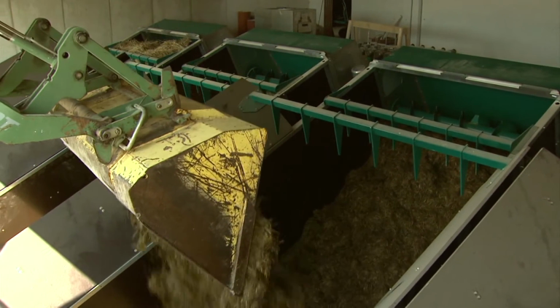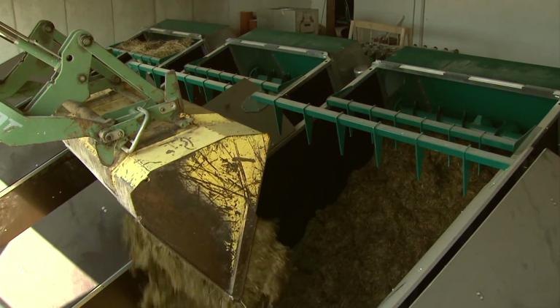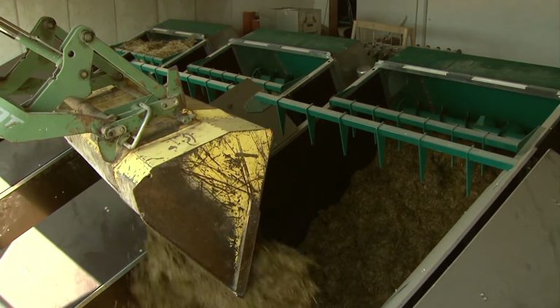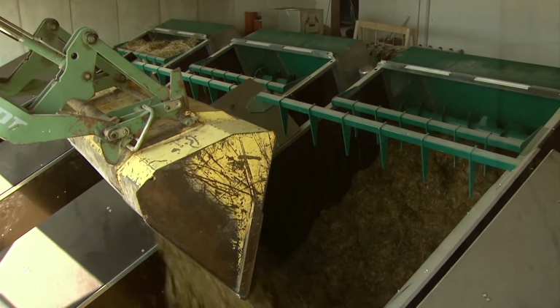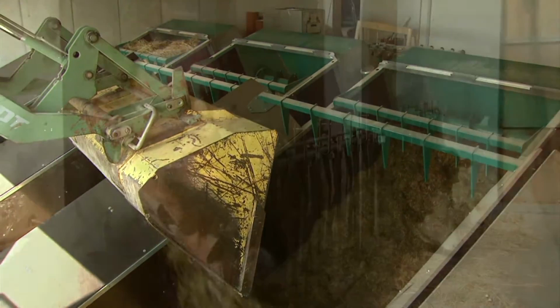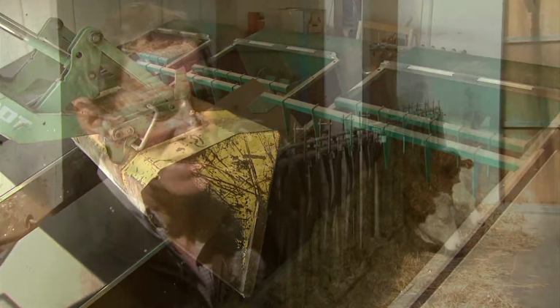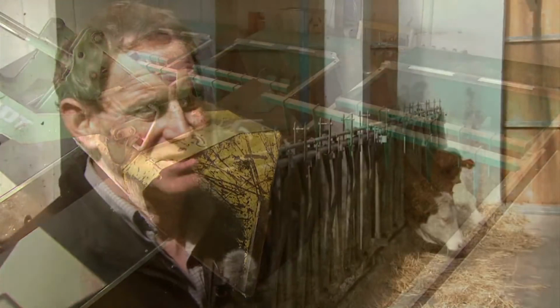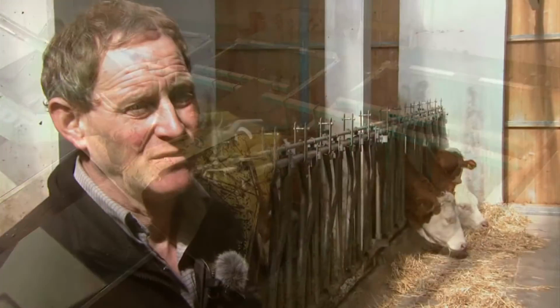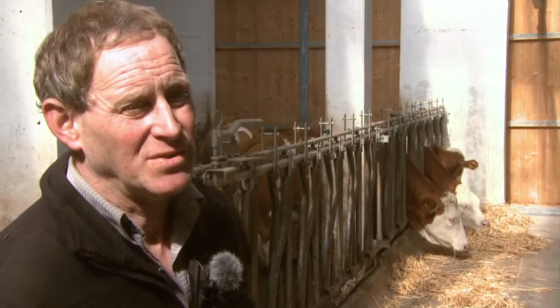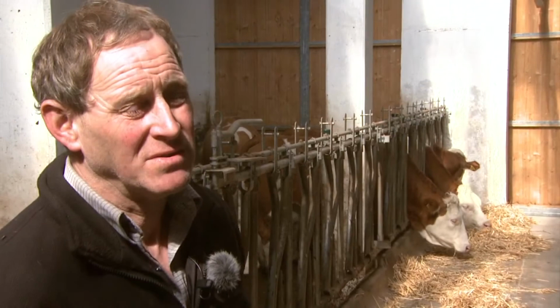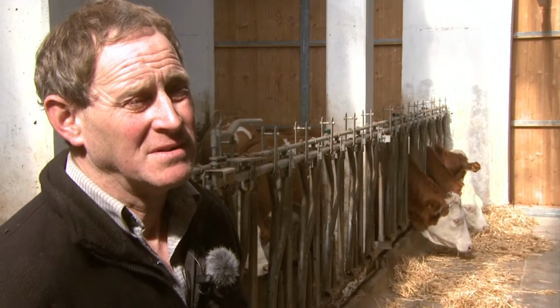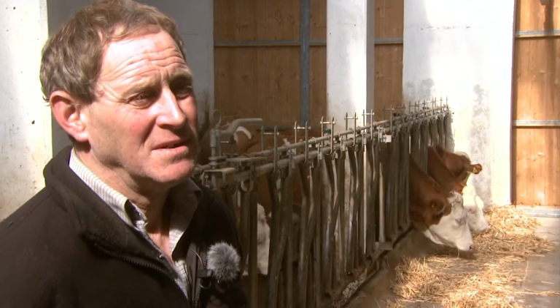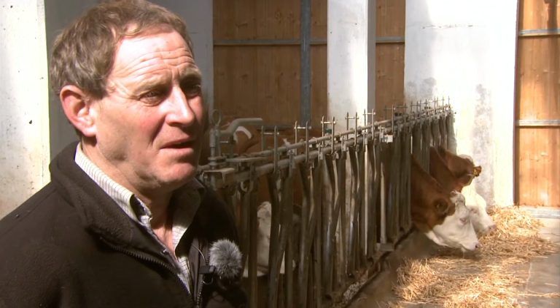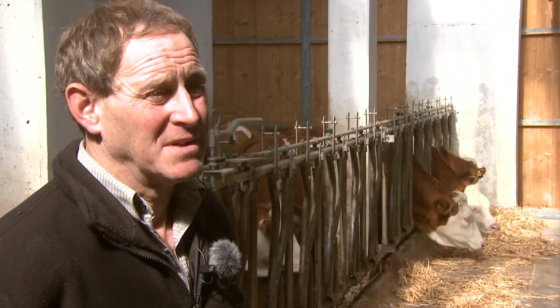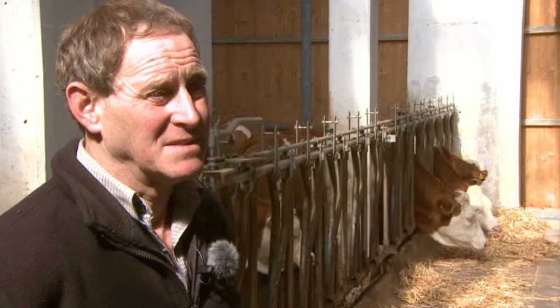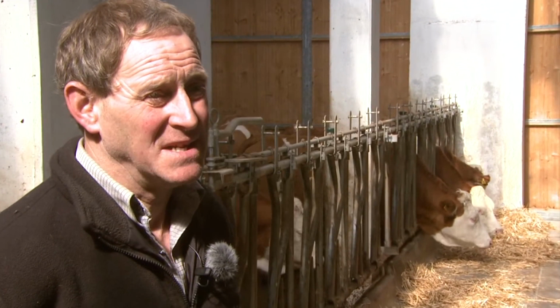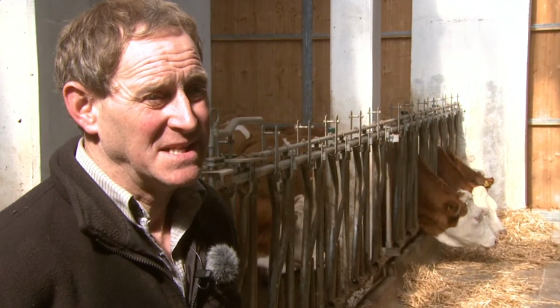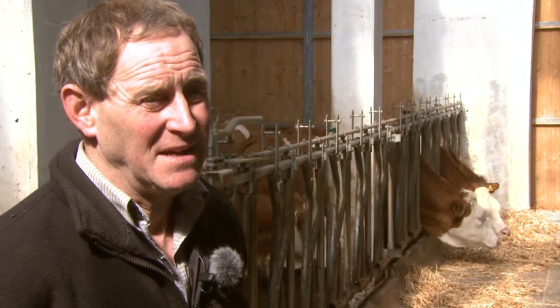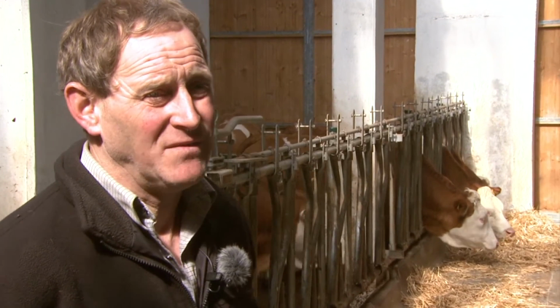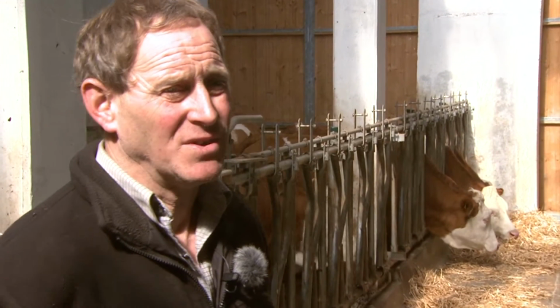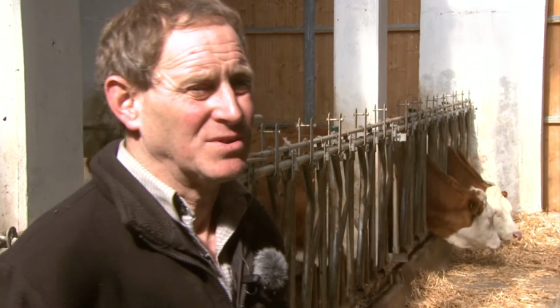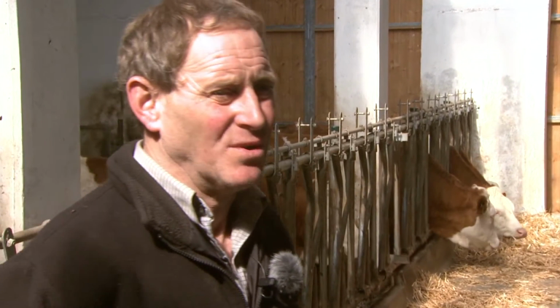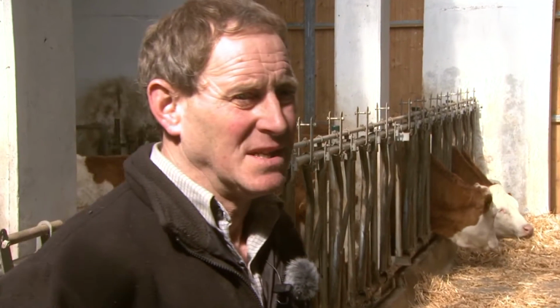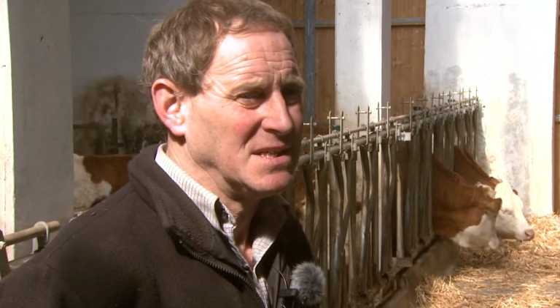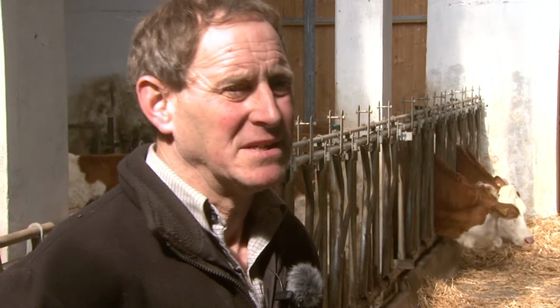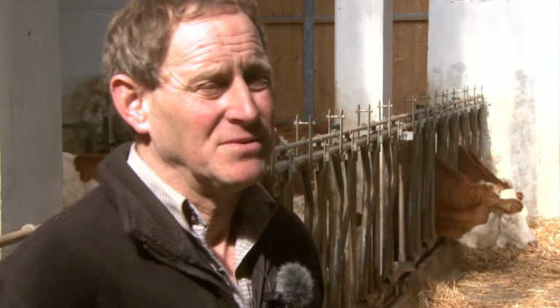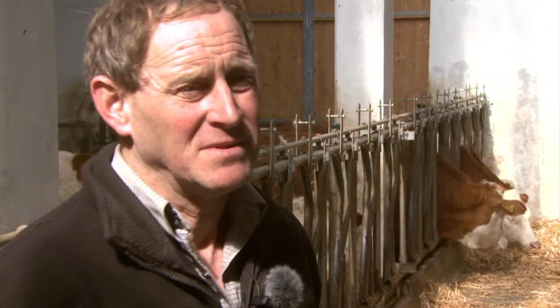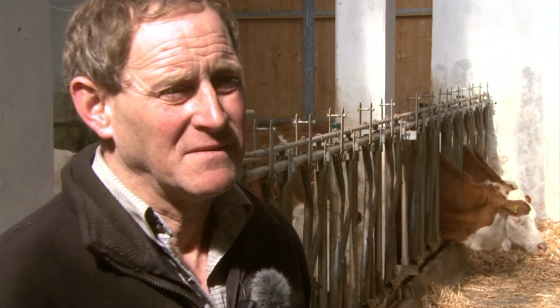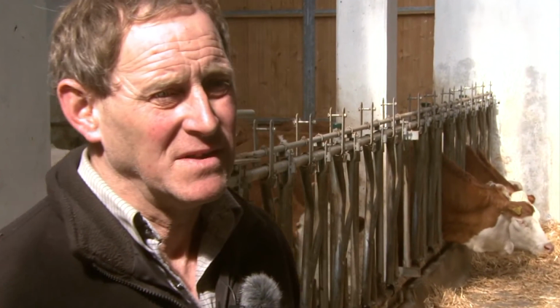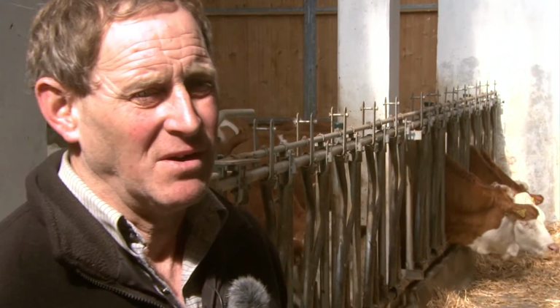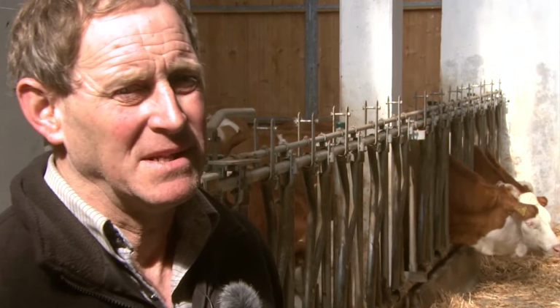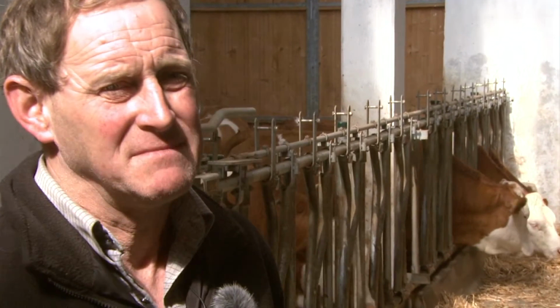By switching to automatic feeding, I have more time to keep an eye on the animals and take care of outdoor work.